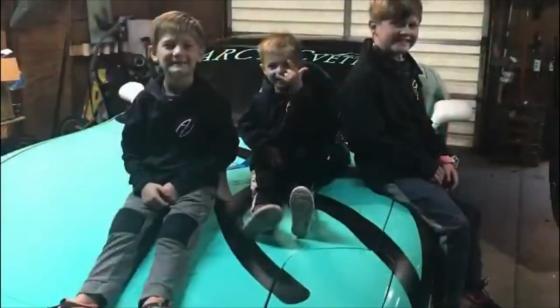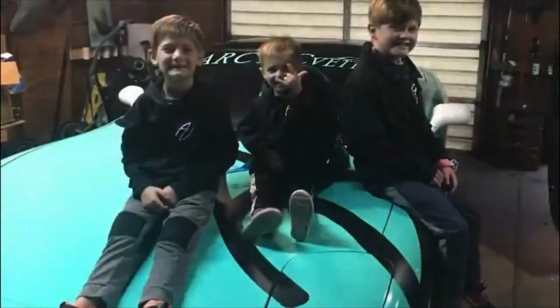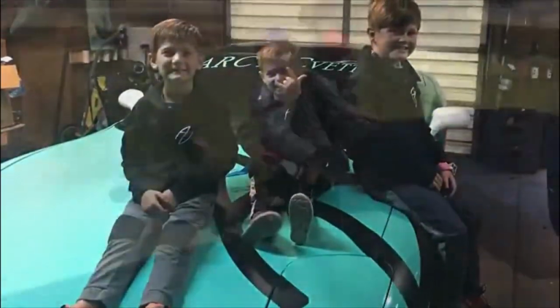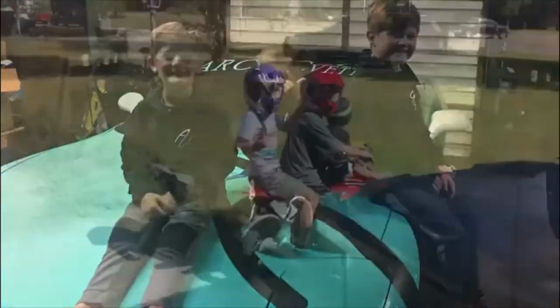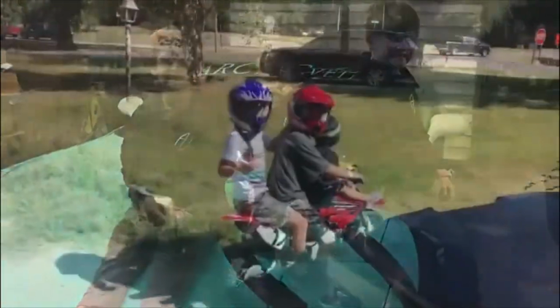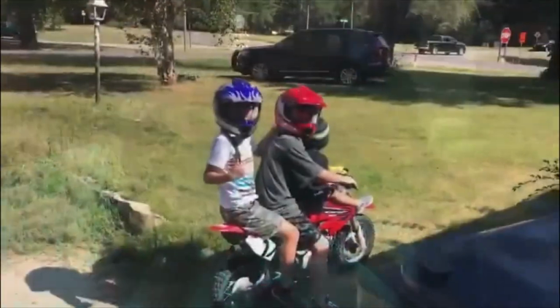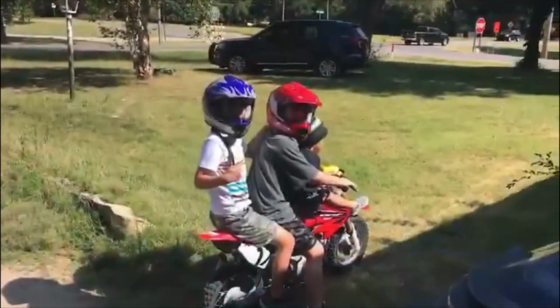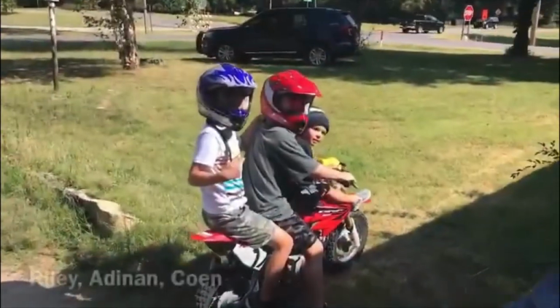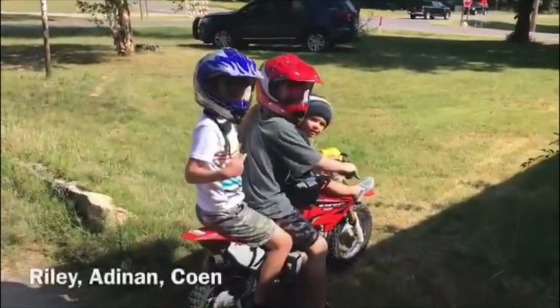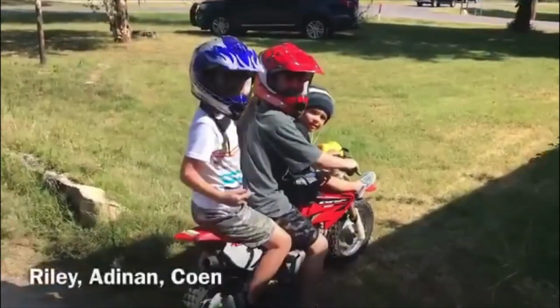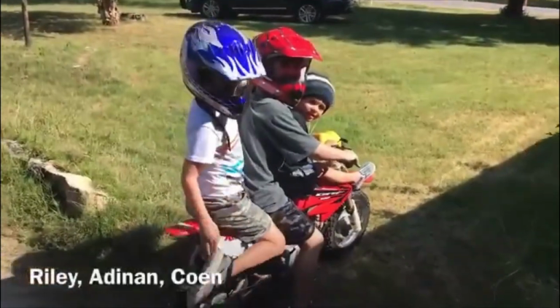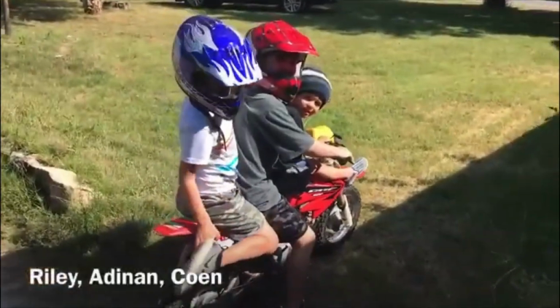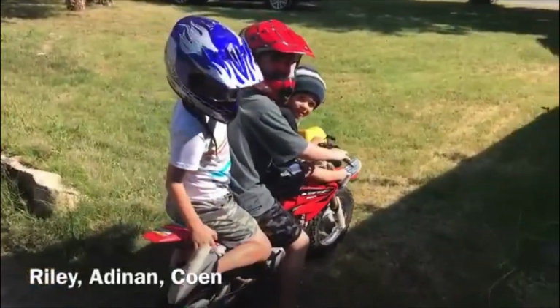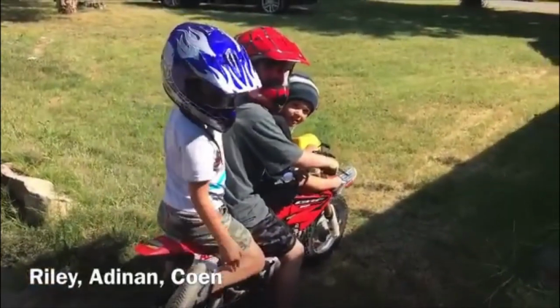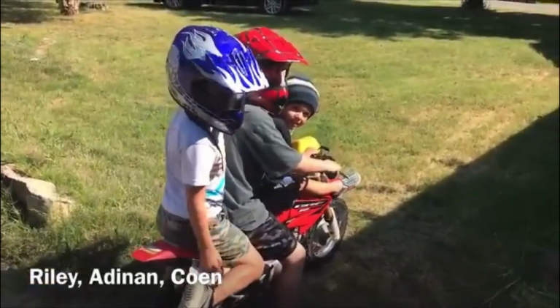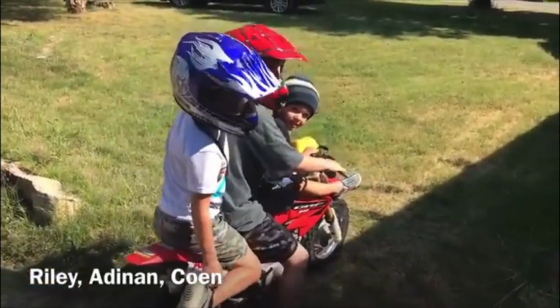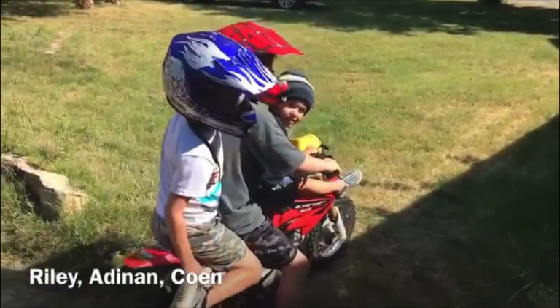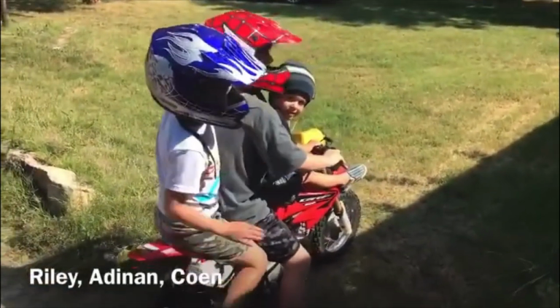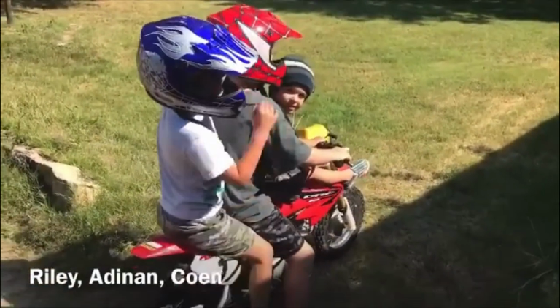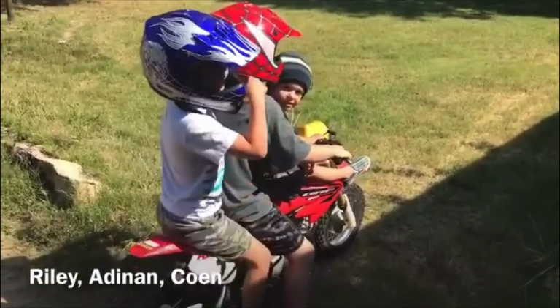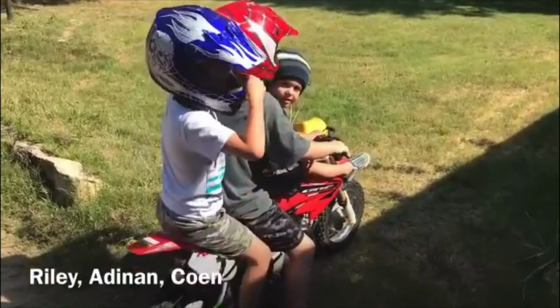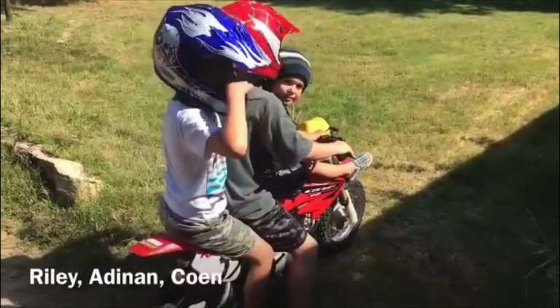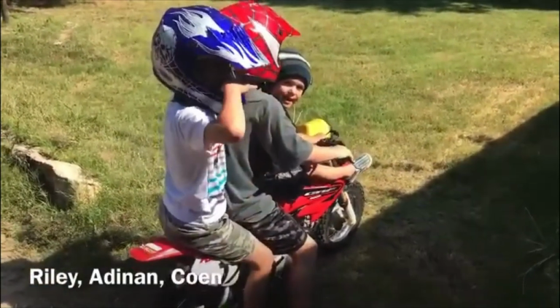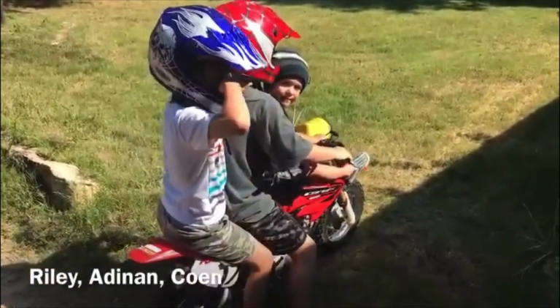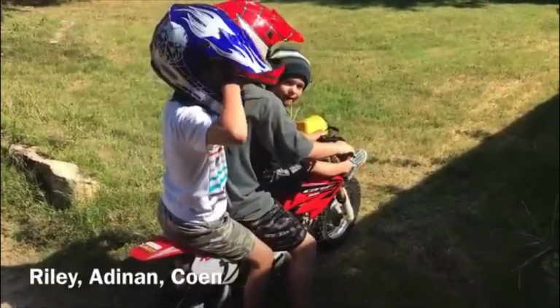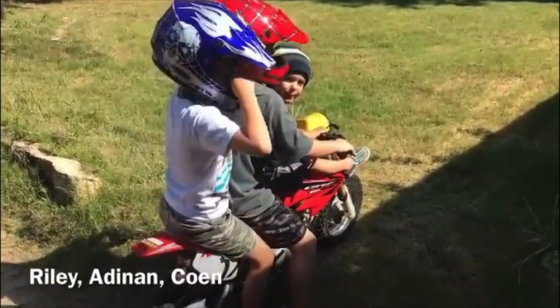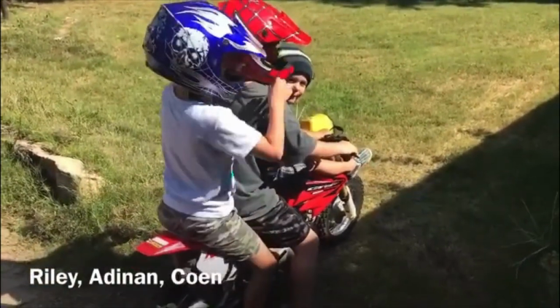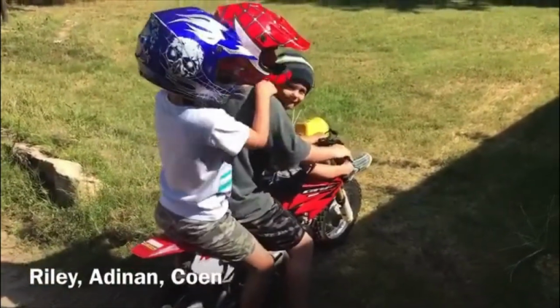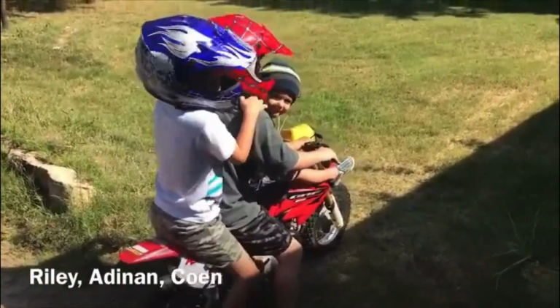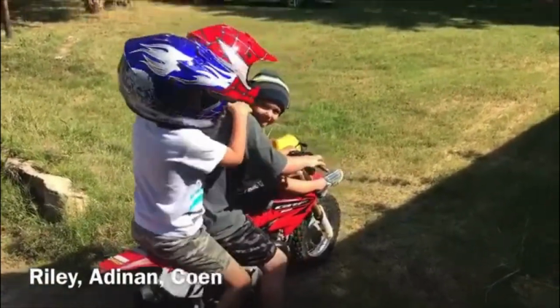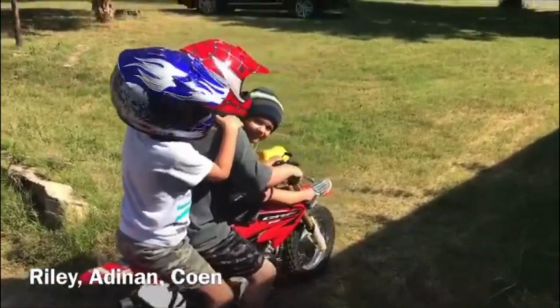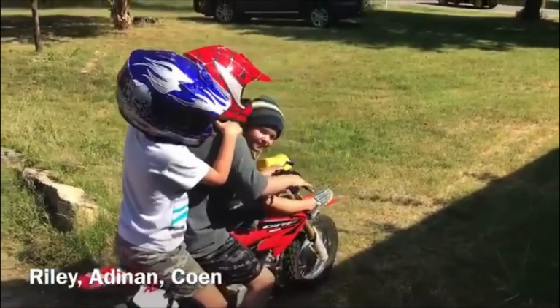They seem to have done it. We have three people on!